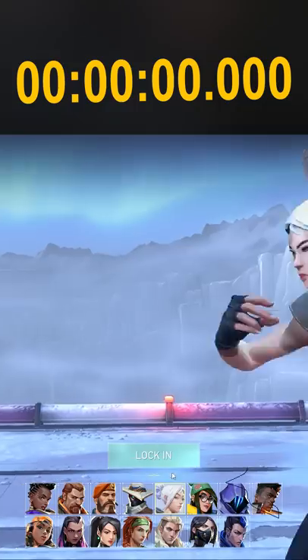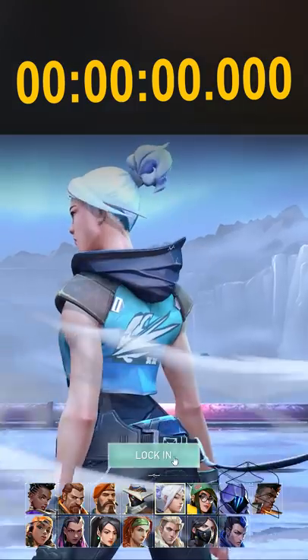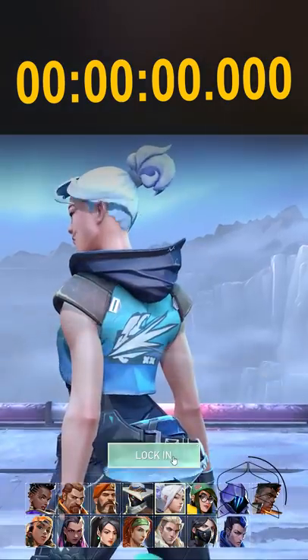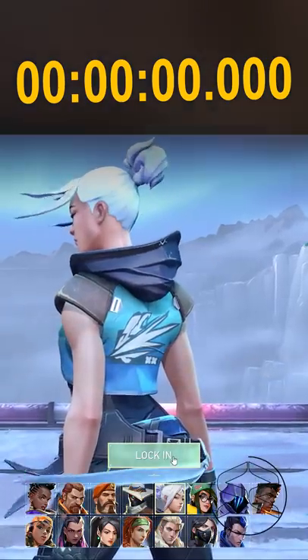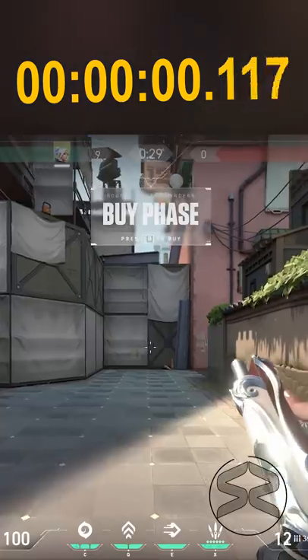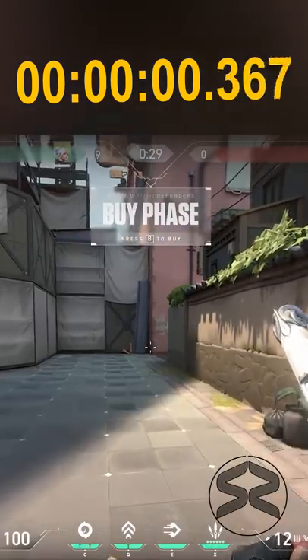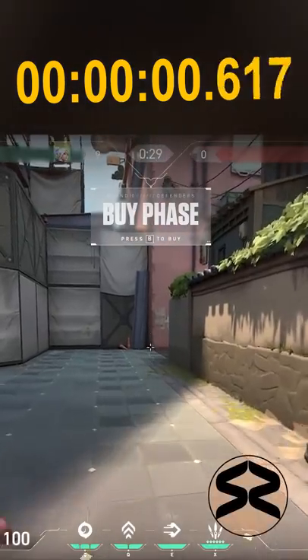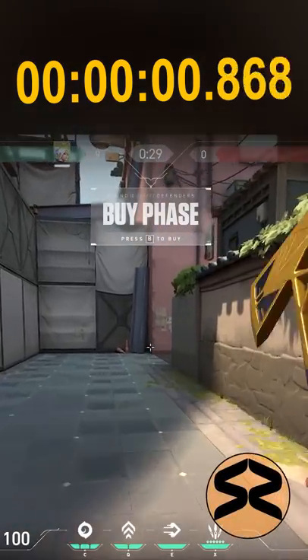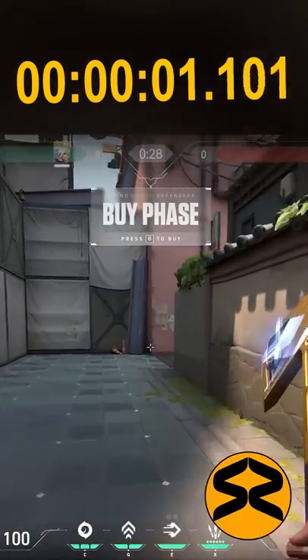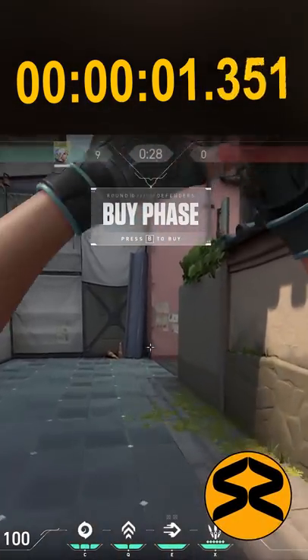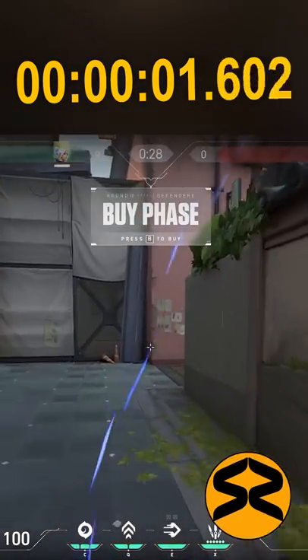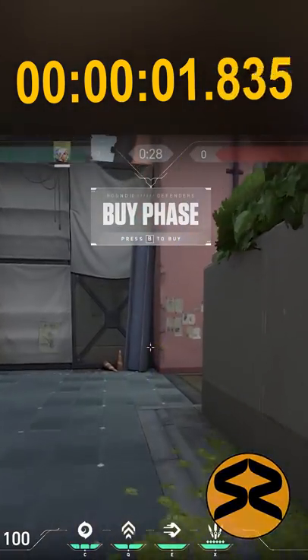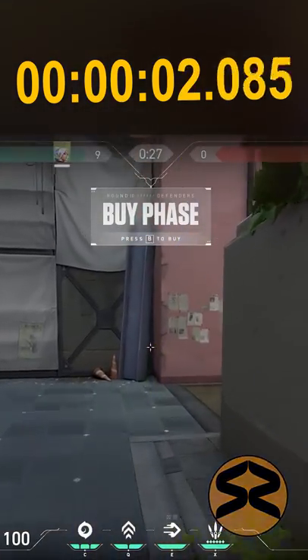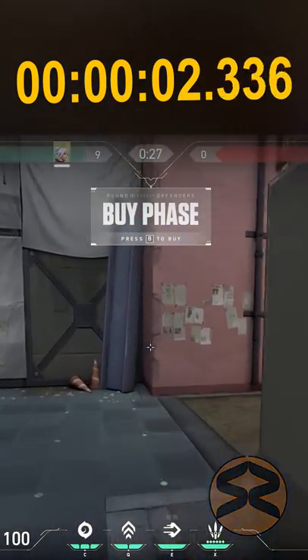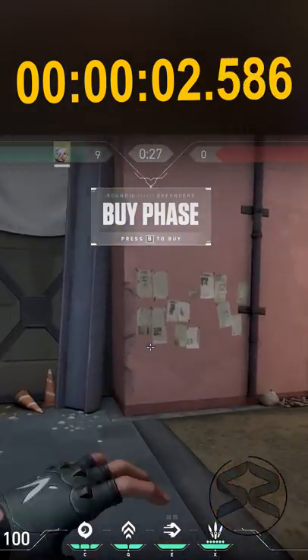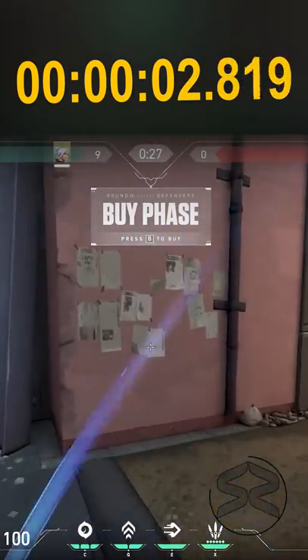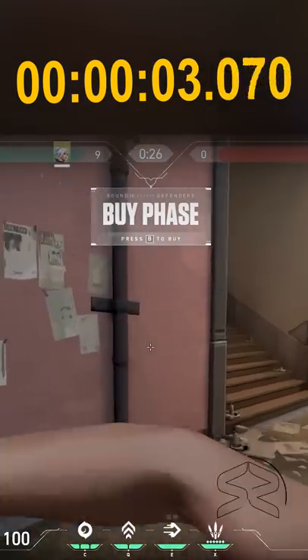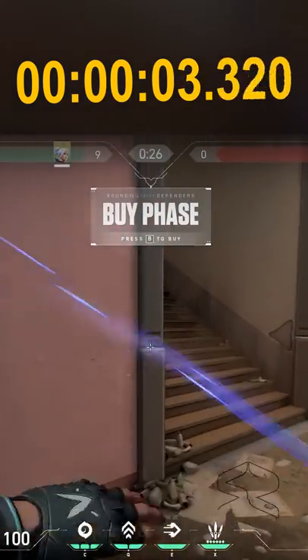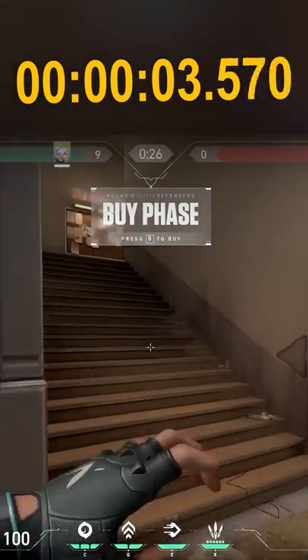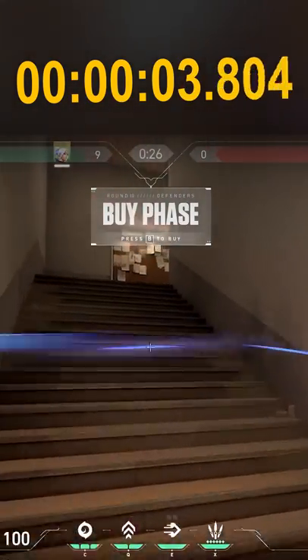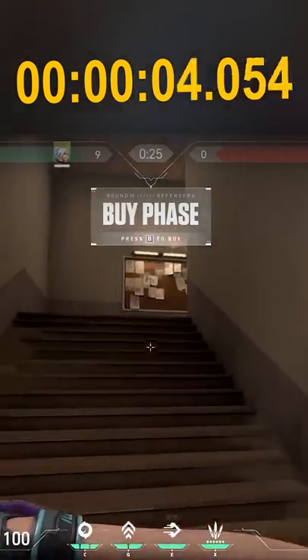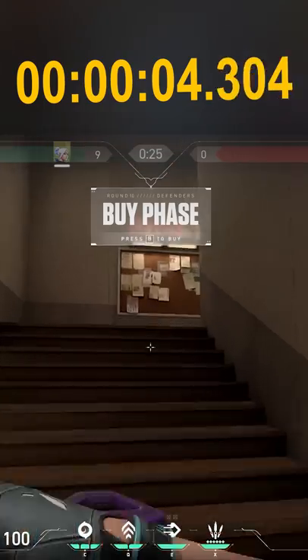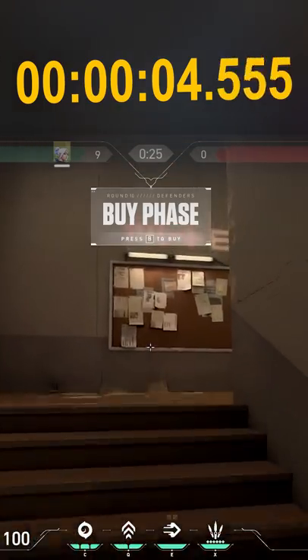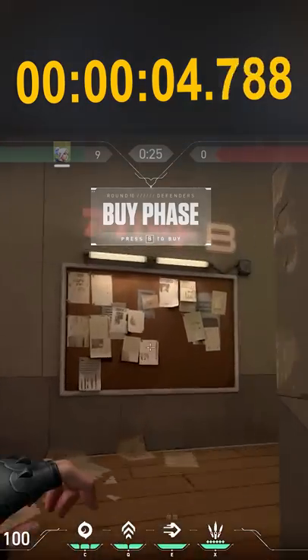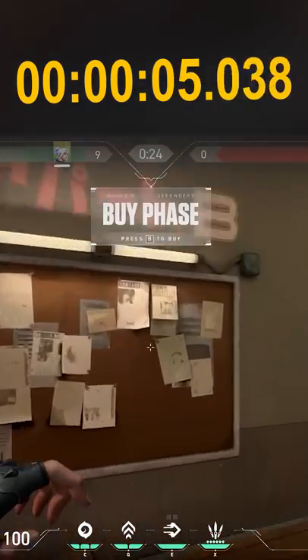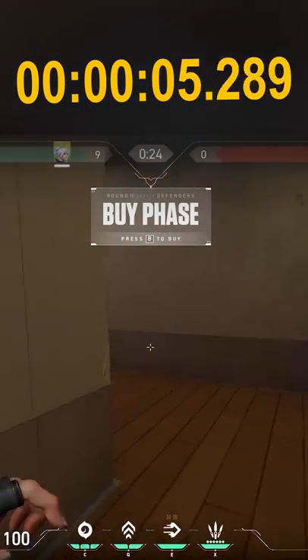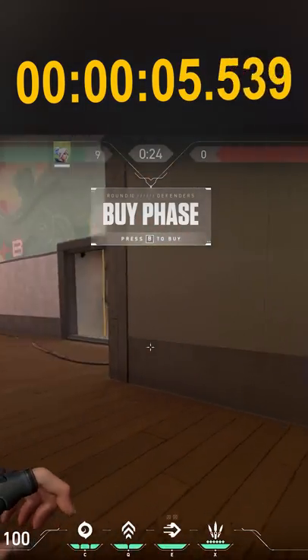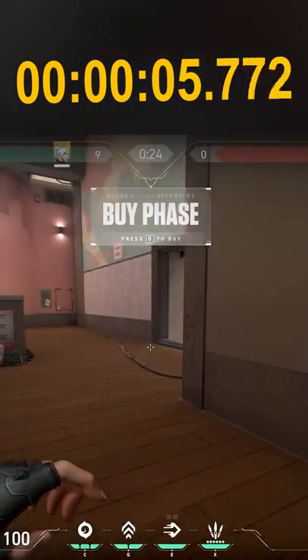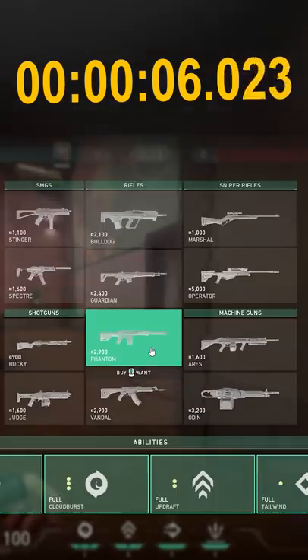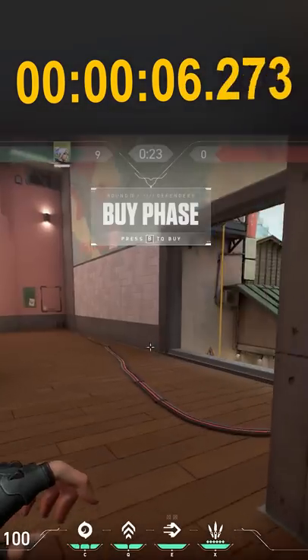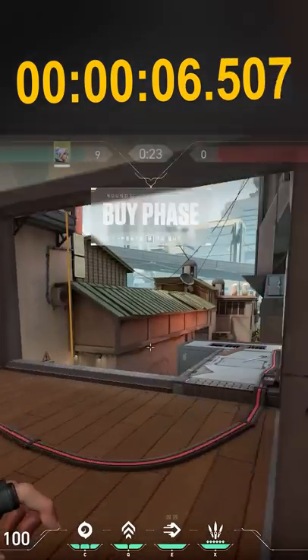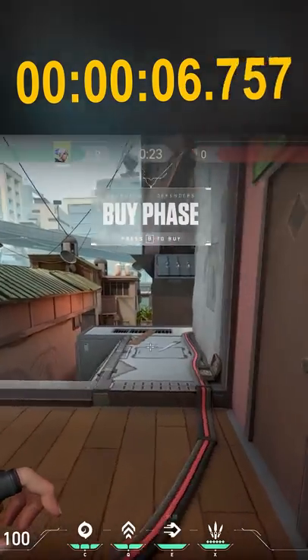For this run you're going to want to pick Jet on Split. When you load in, take out your knife and make a beeline towards B Heaven. Here I buy two updrafts which will come into play later.